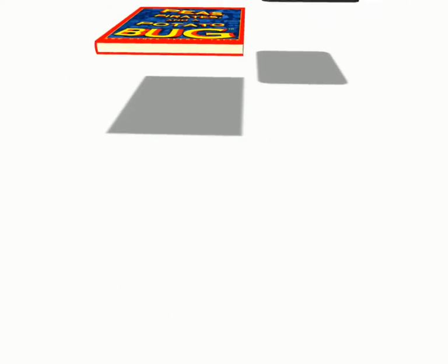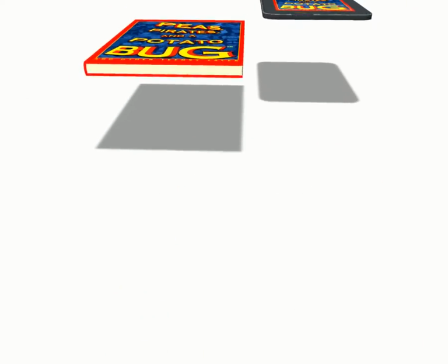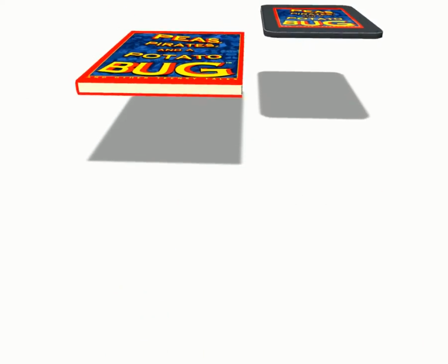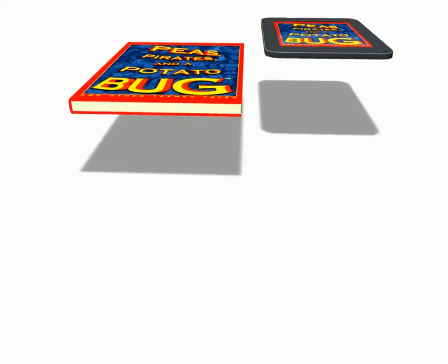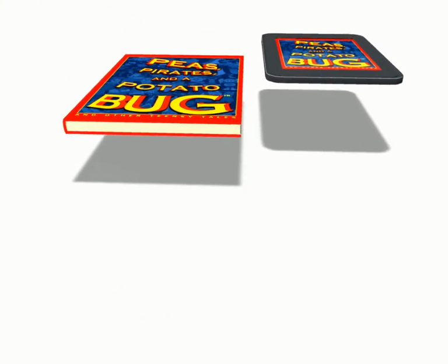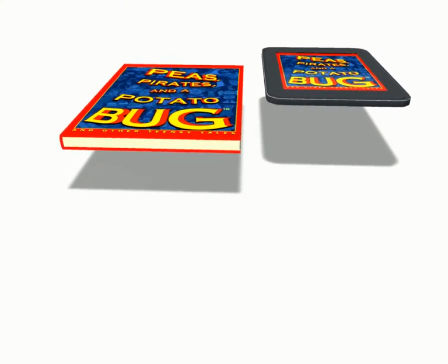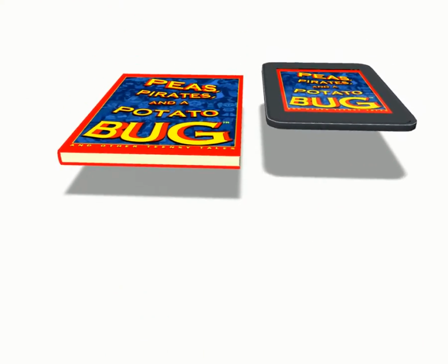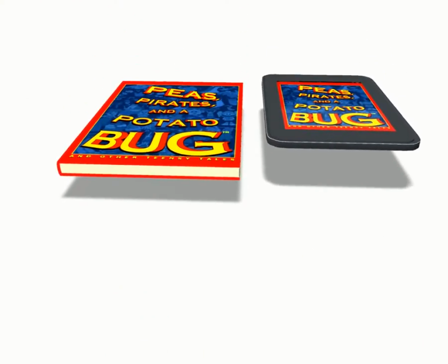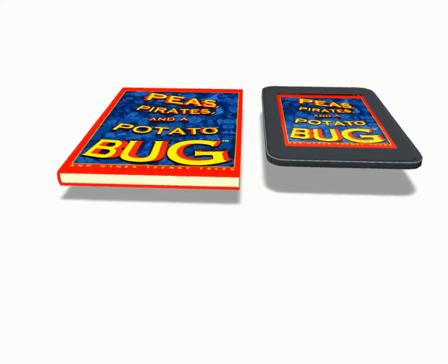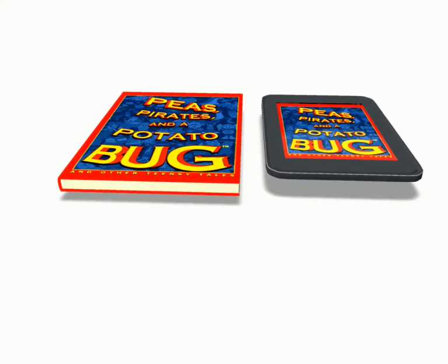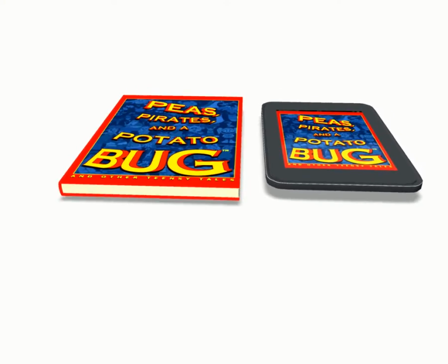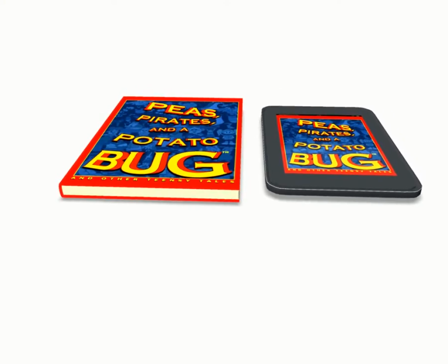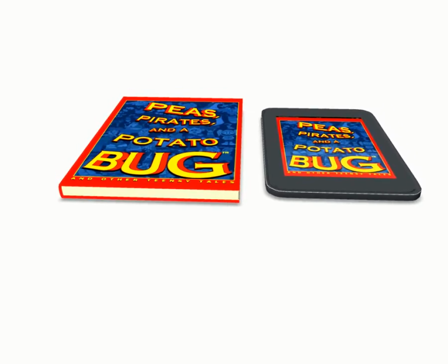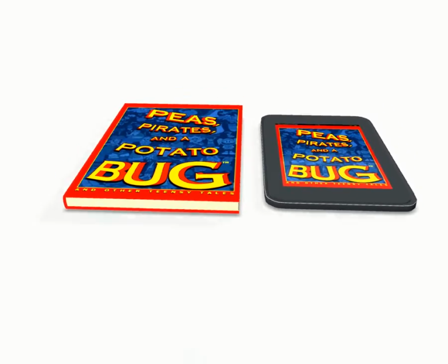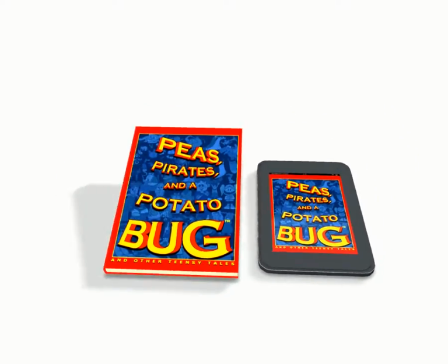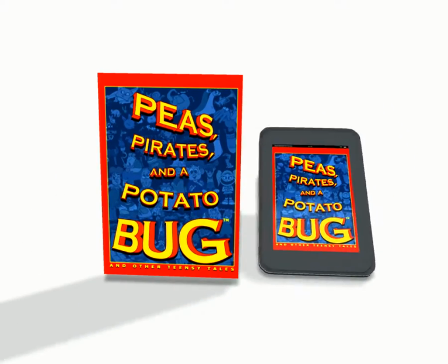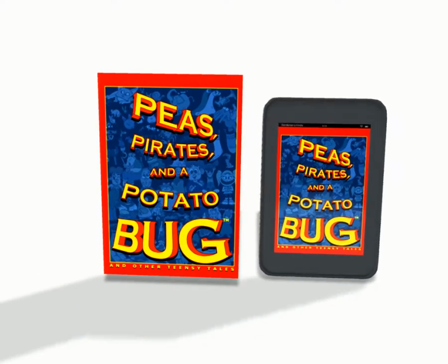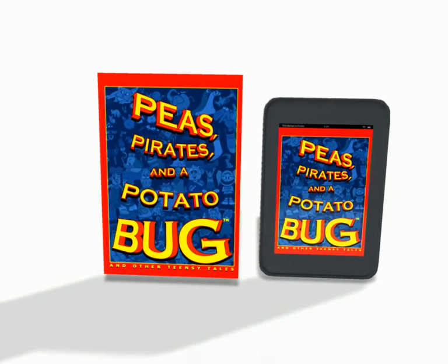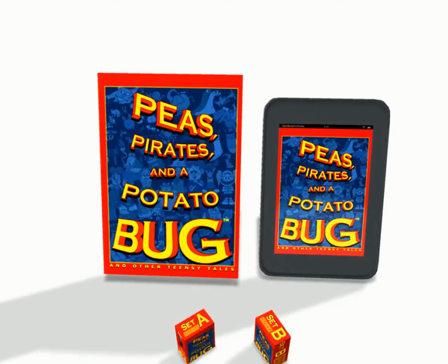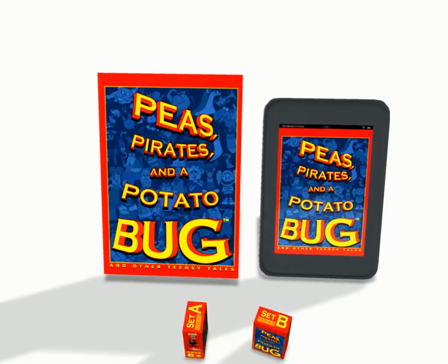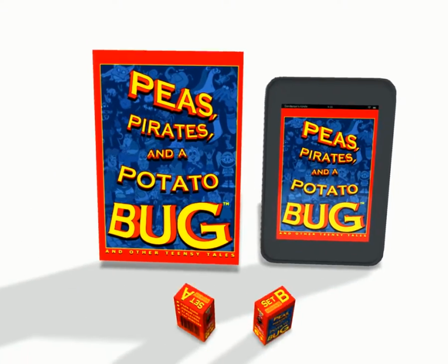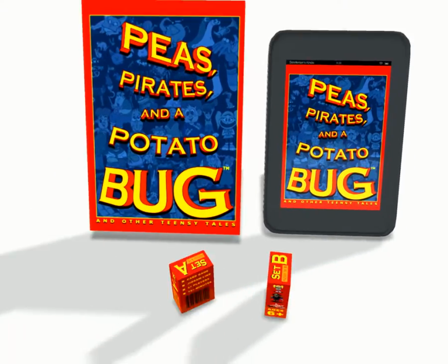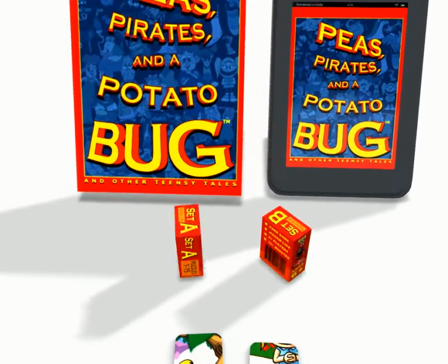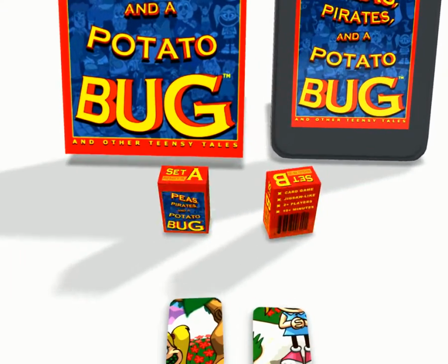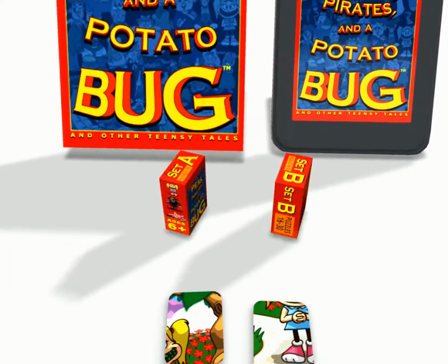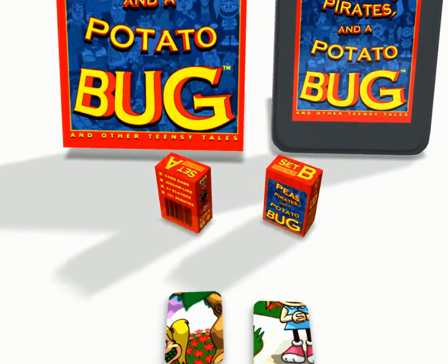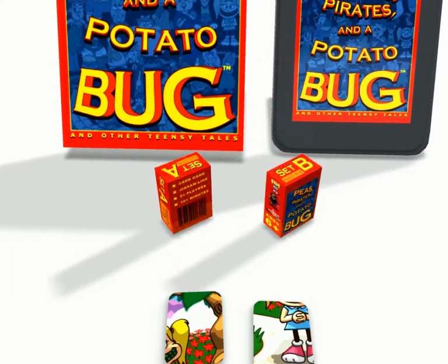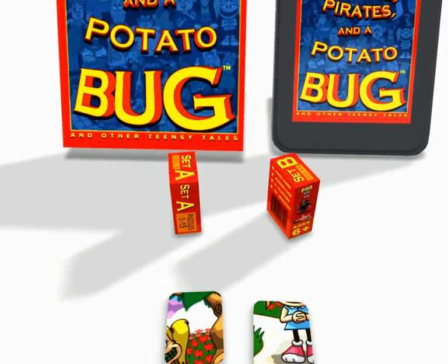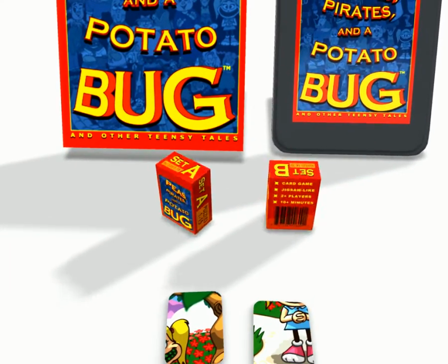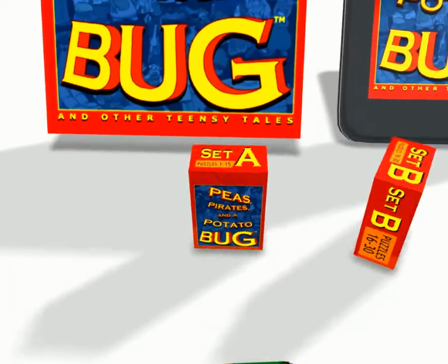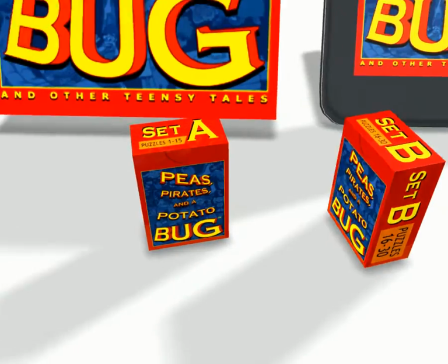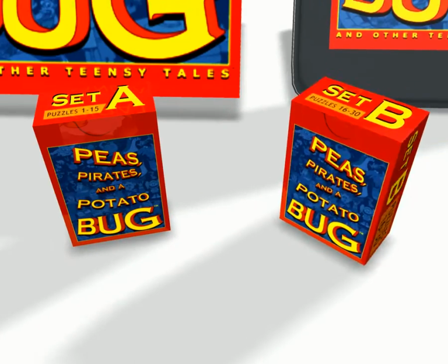Based in the charming and quirky book of children's rhymes called Peas, Pirates and a Potato Bug, comes a game you can play with your friends and family.